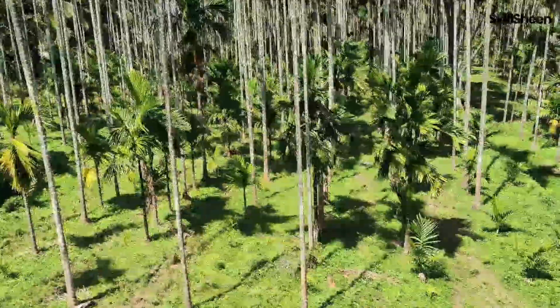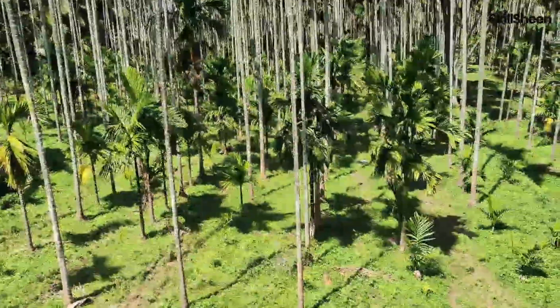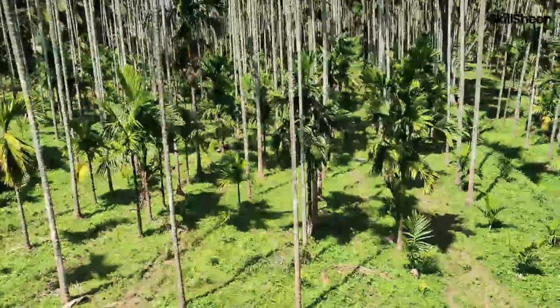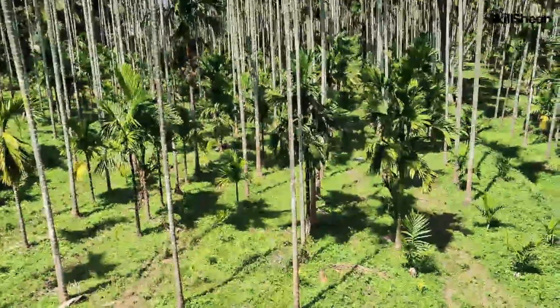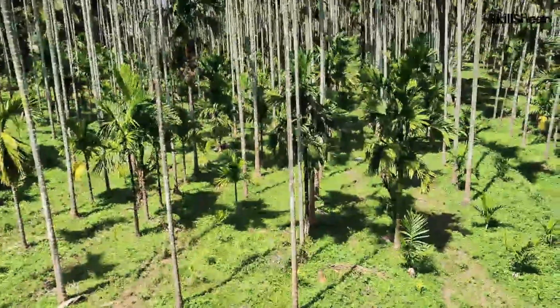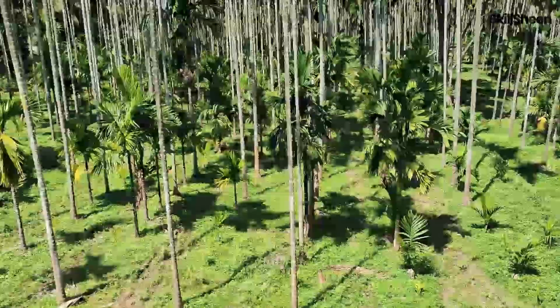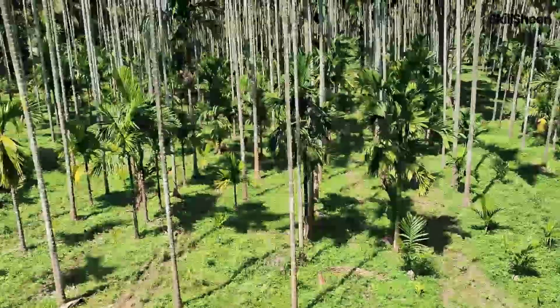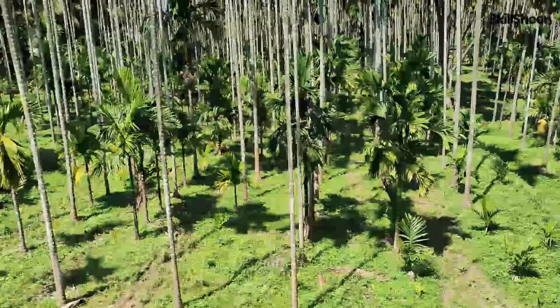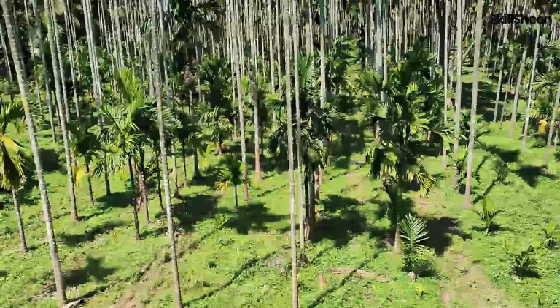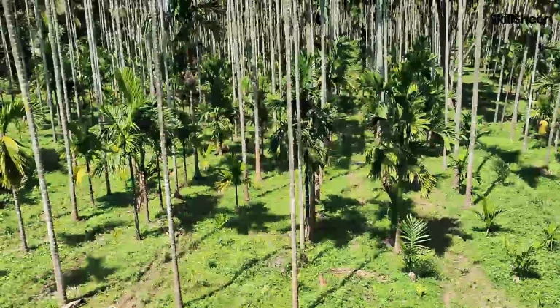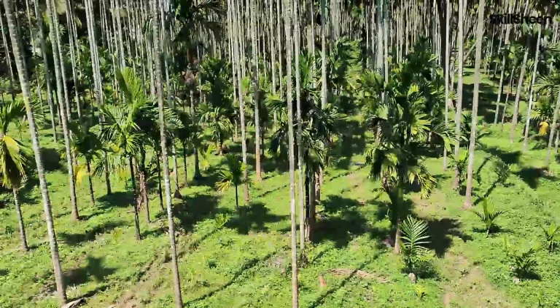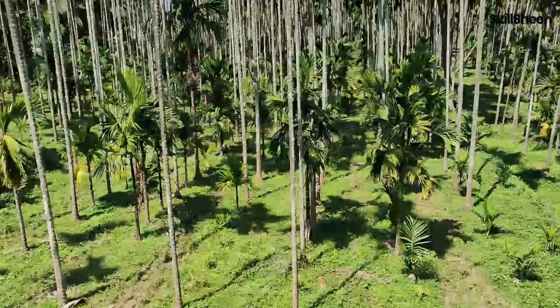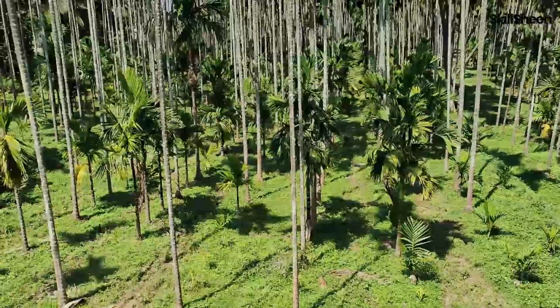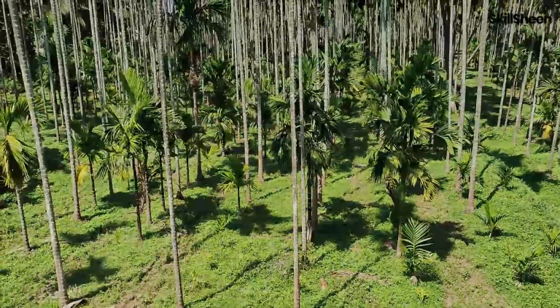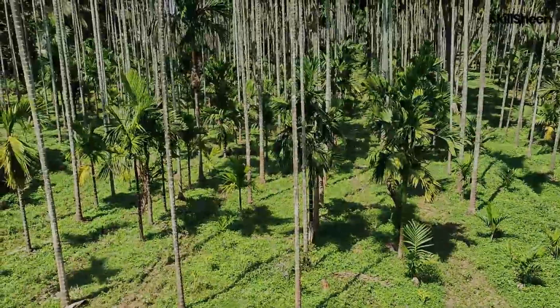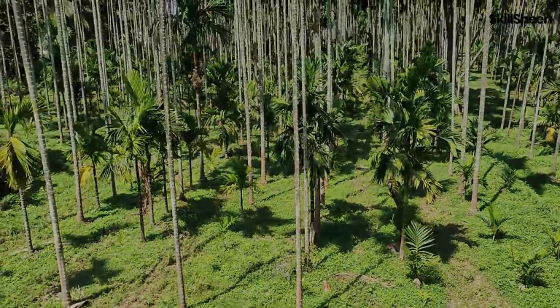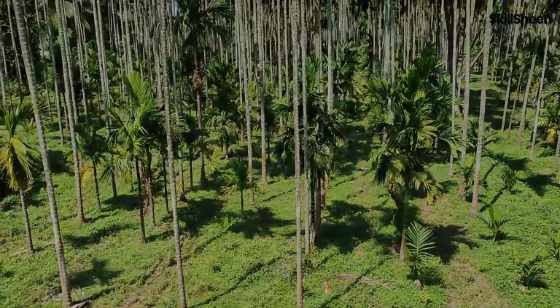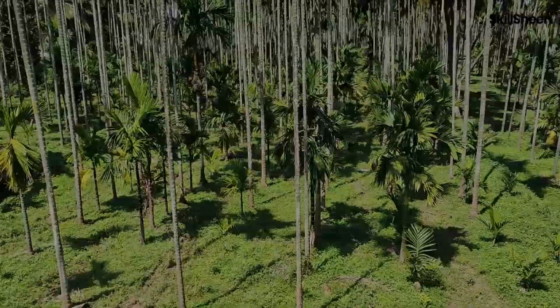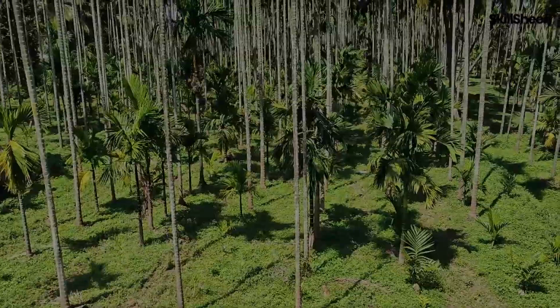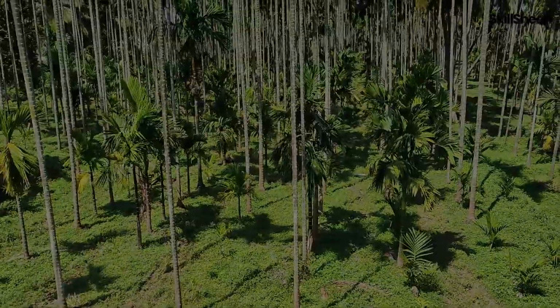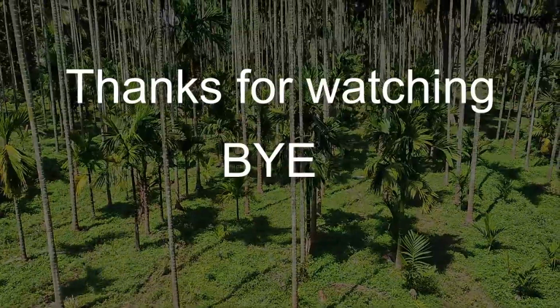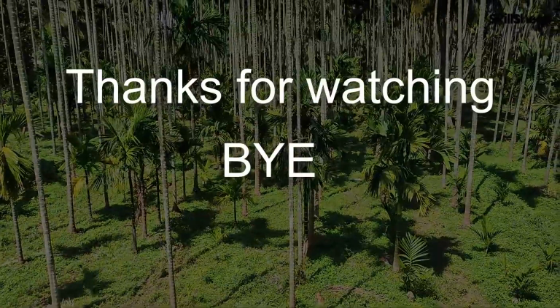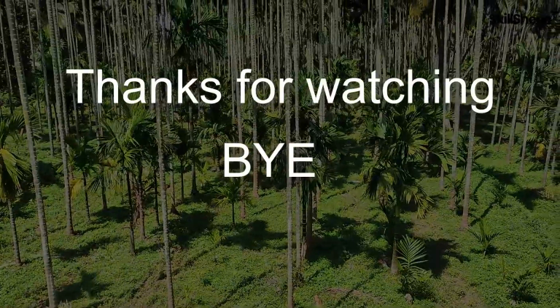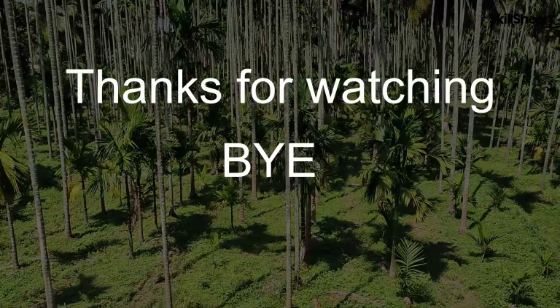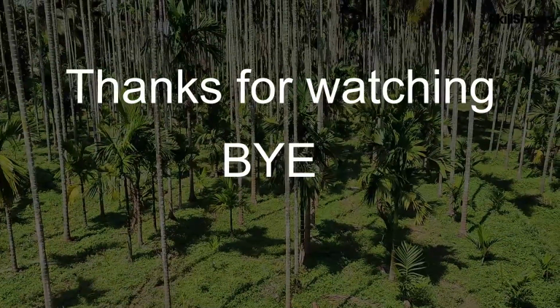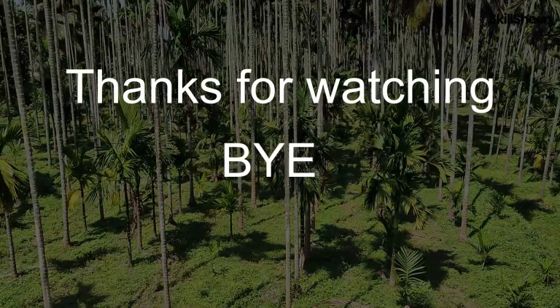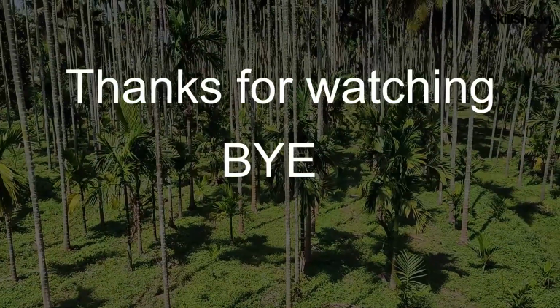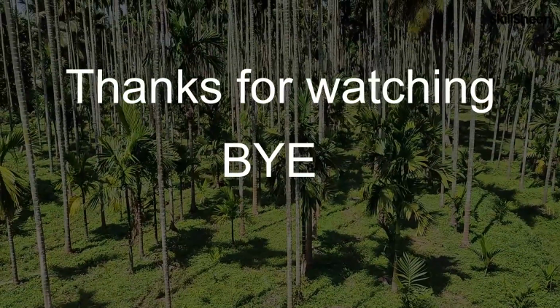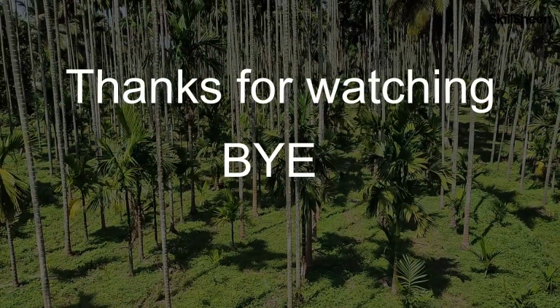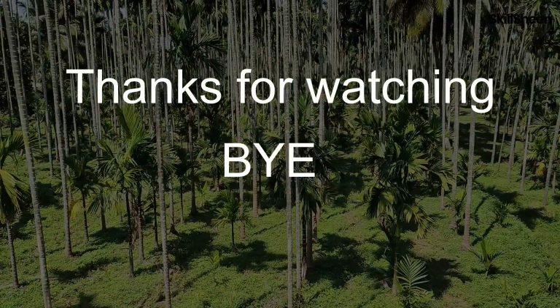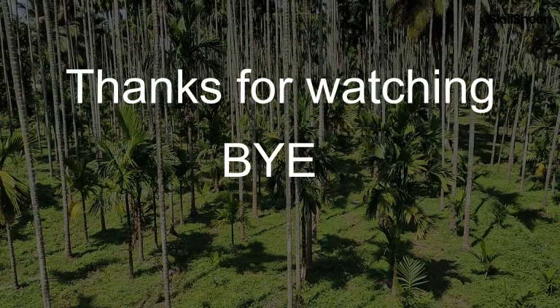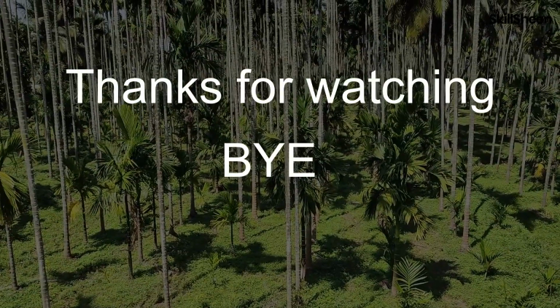That's all for this video. If you have any concerns, please comment. Thanks for watching. Bye.